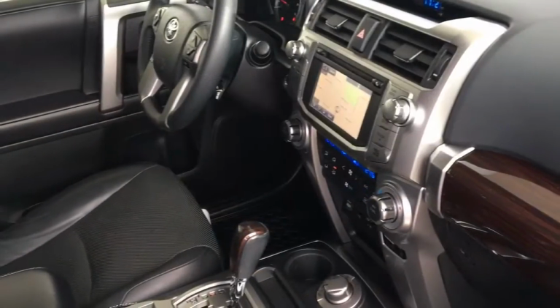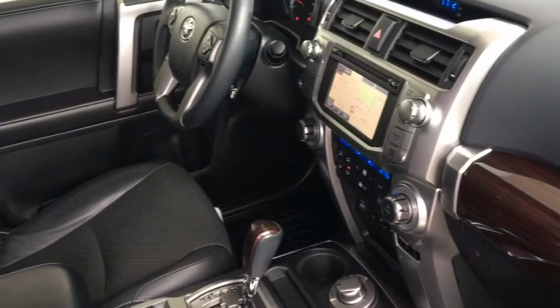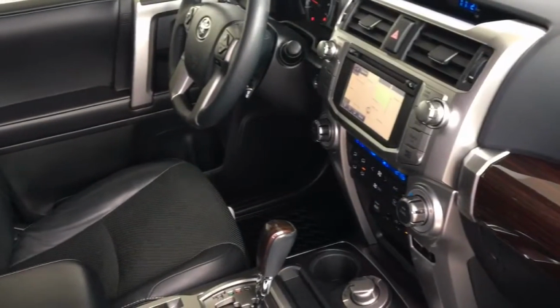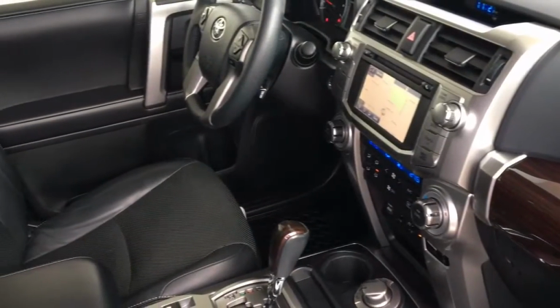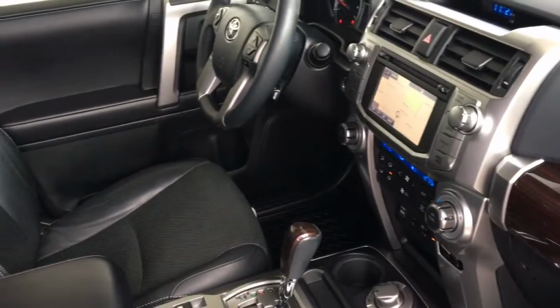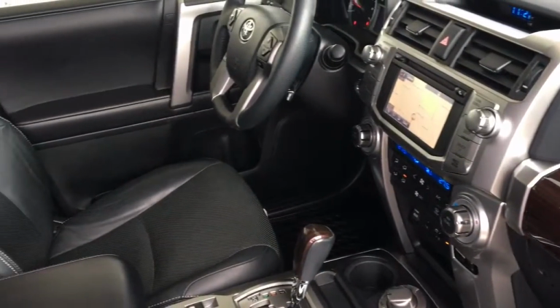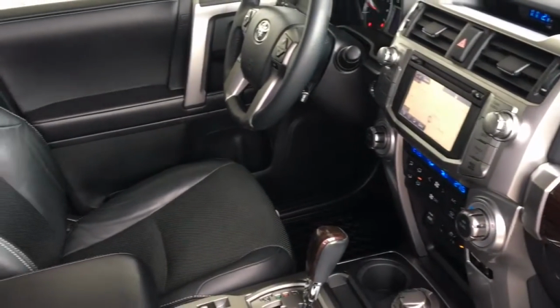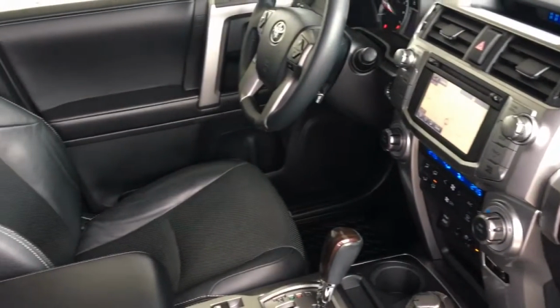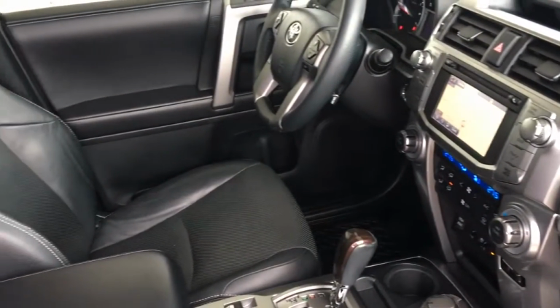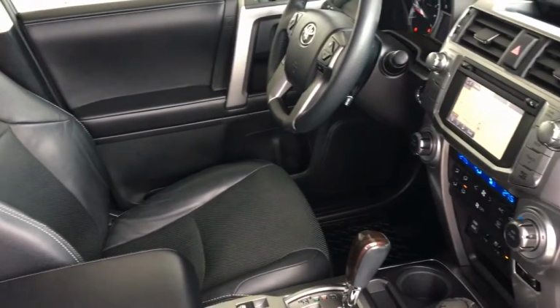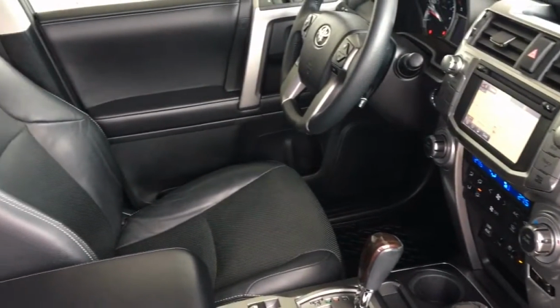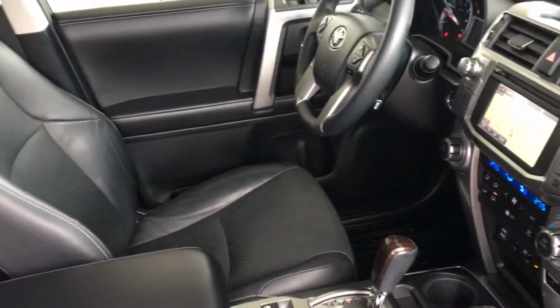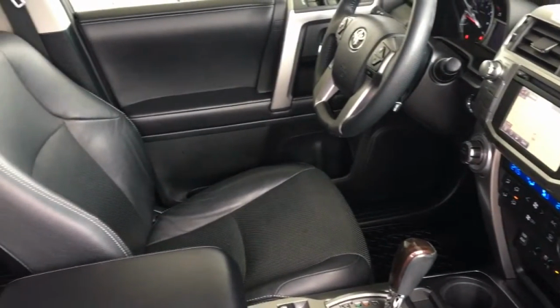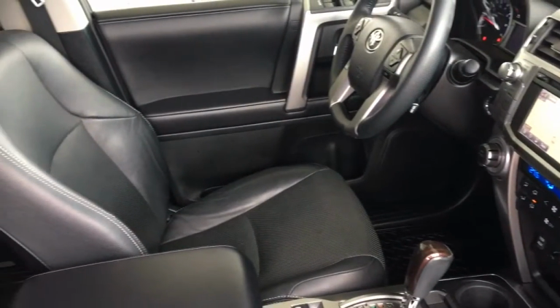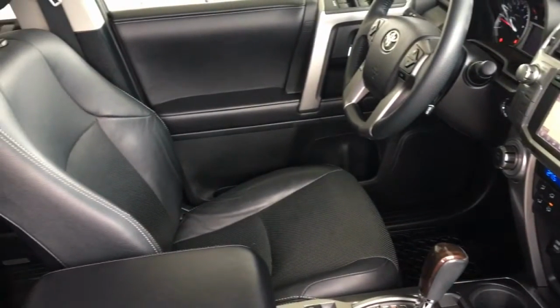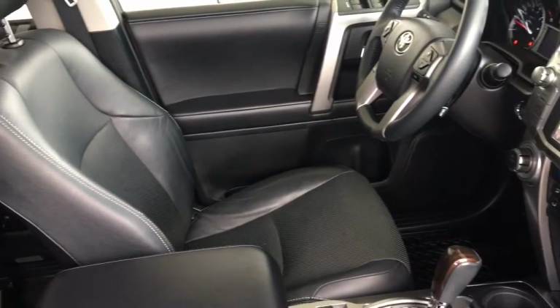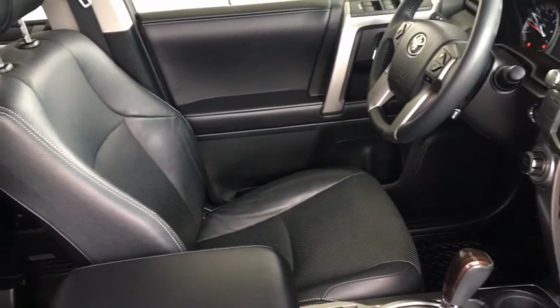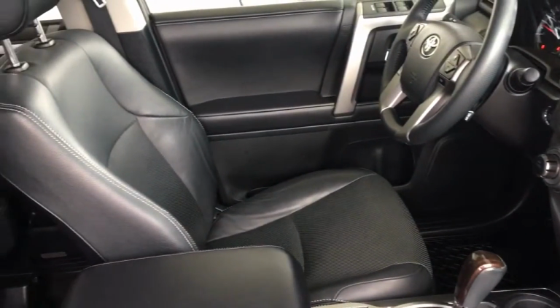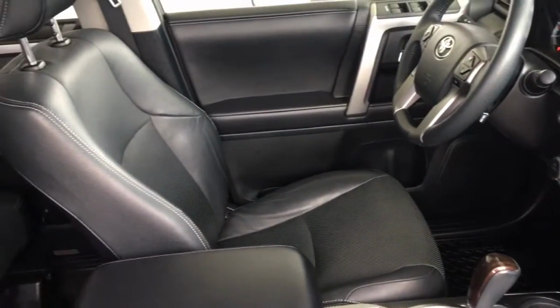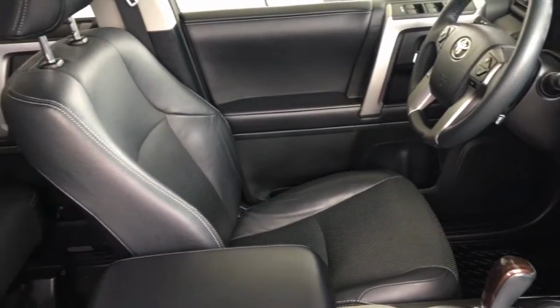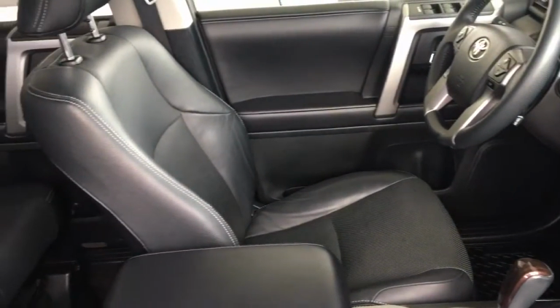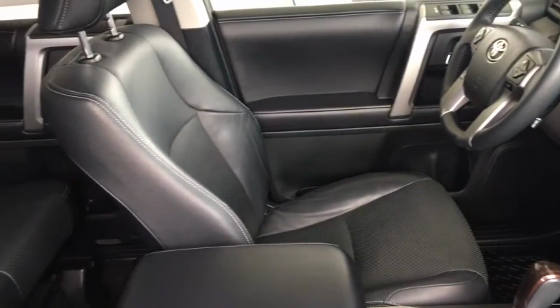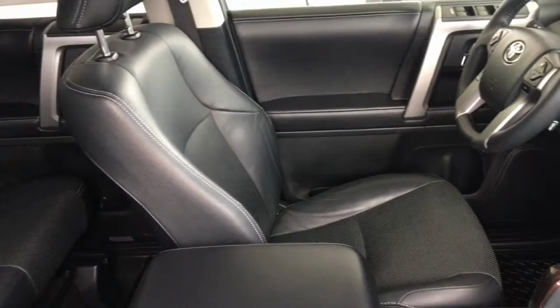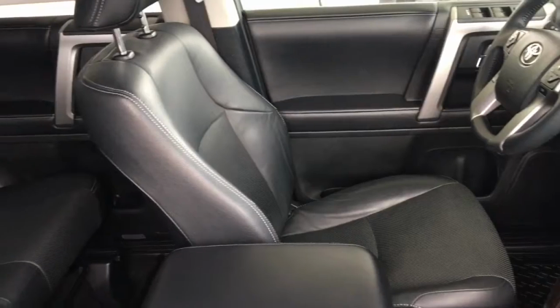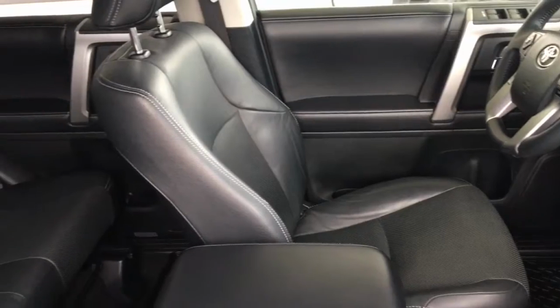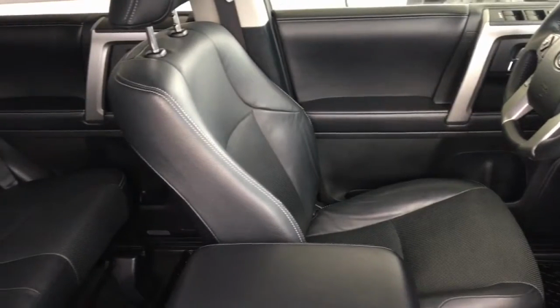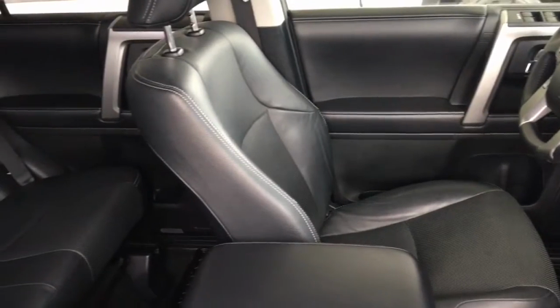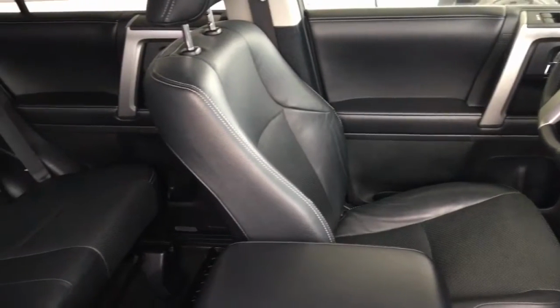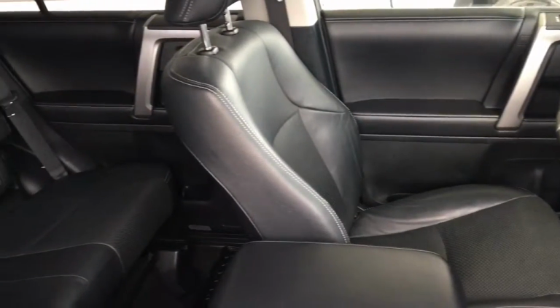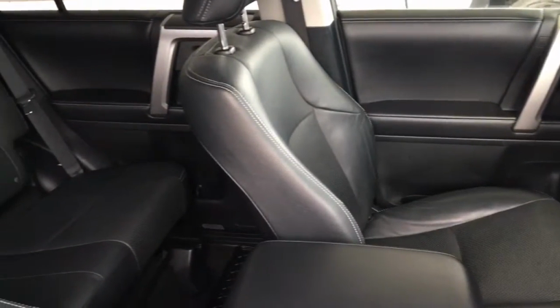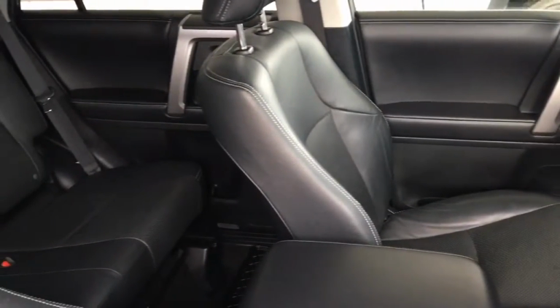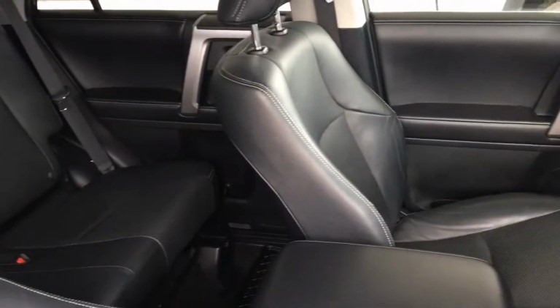The upholstery is in top condition and there's loads of legroom in the back, a drop down centre console and fold down rear seat backs.